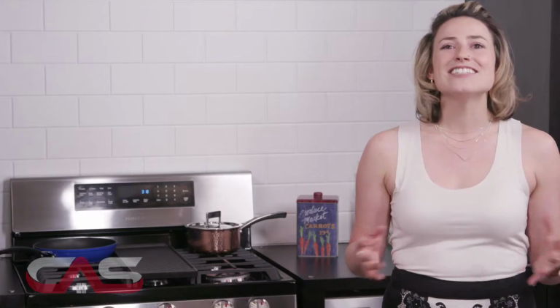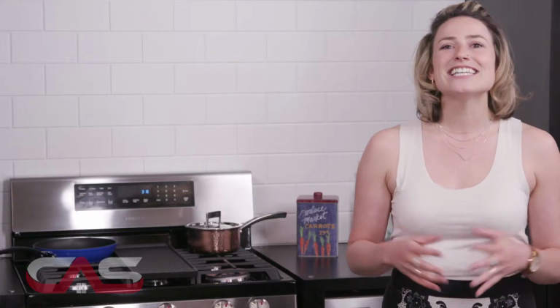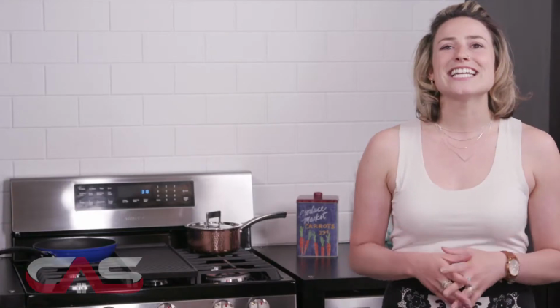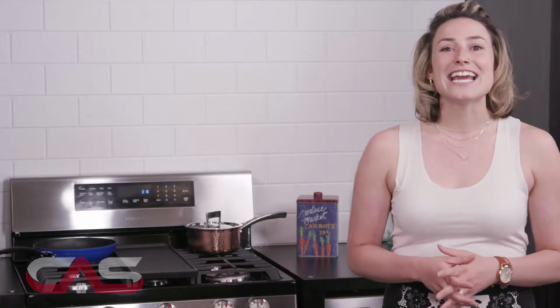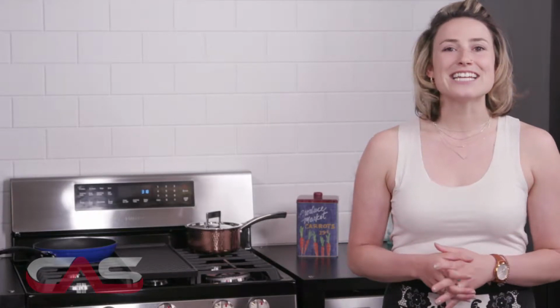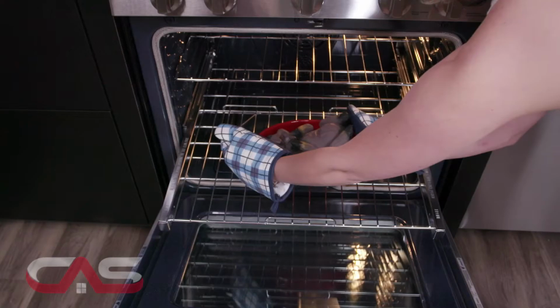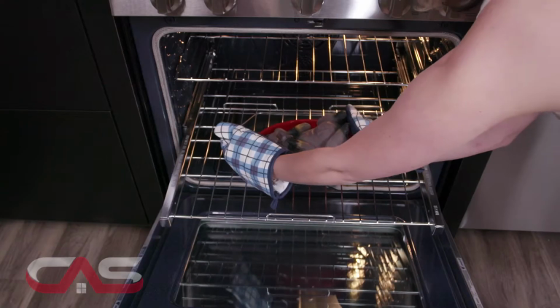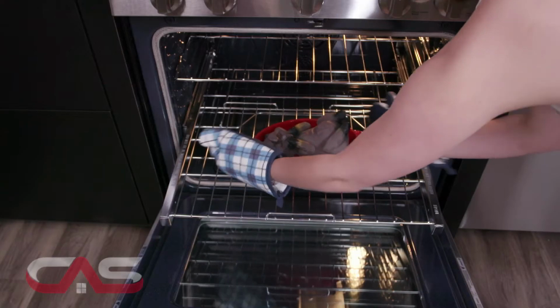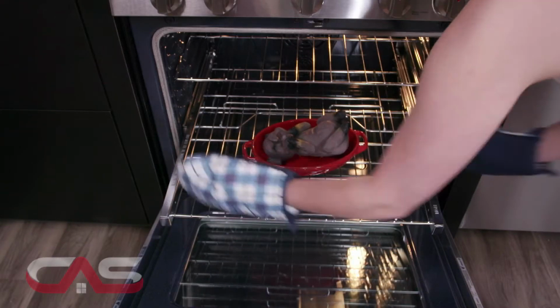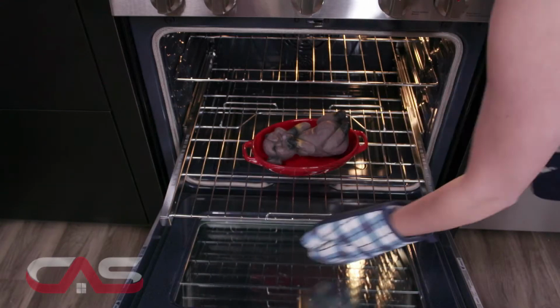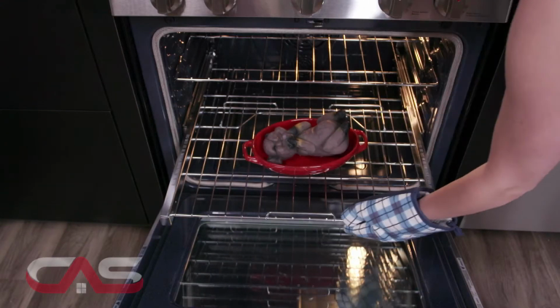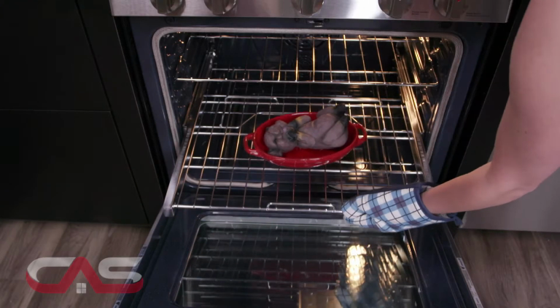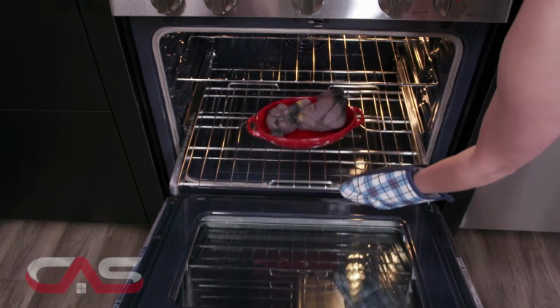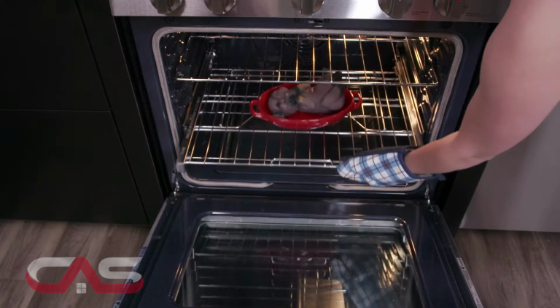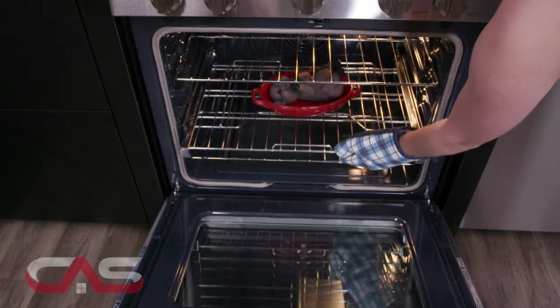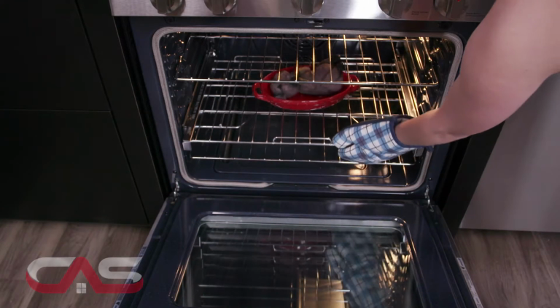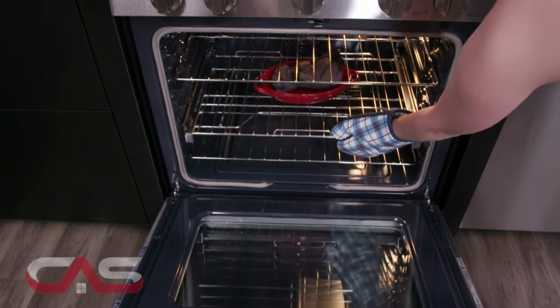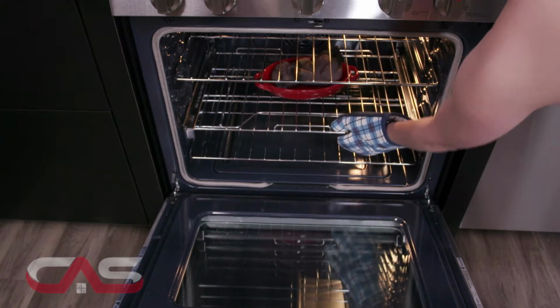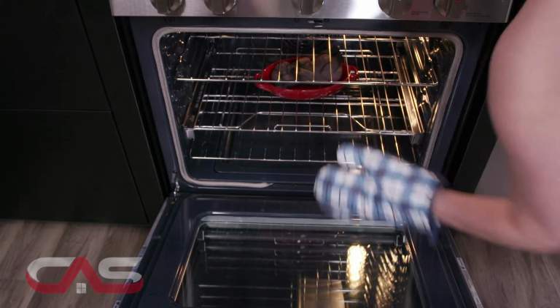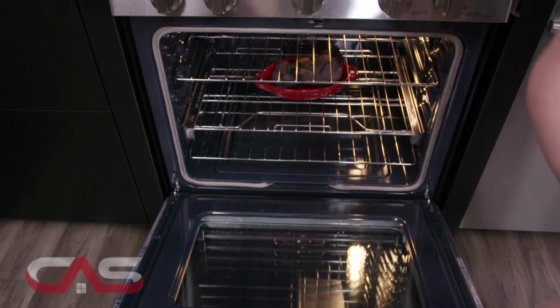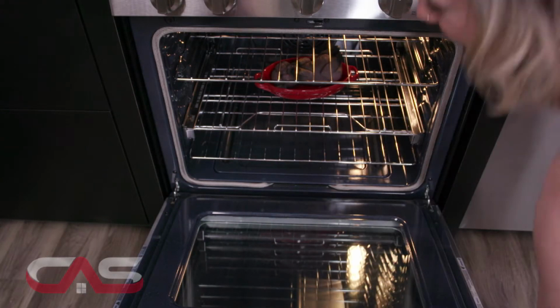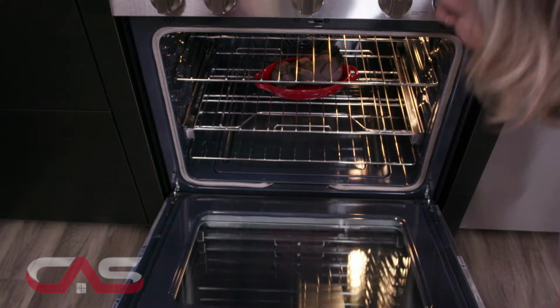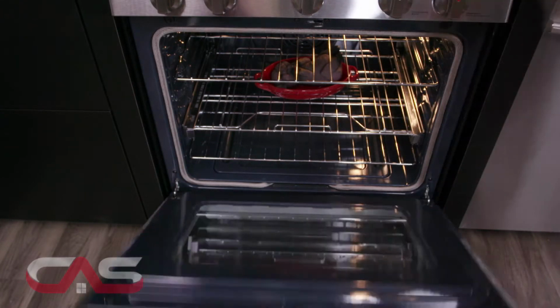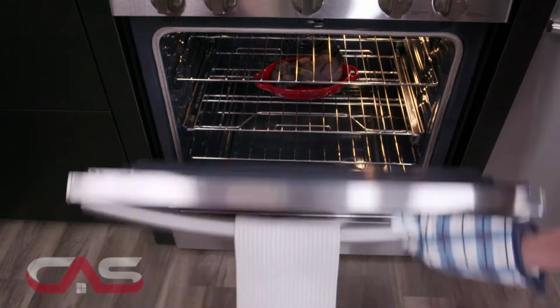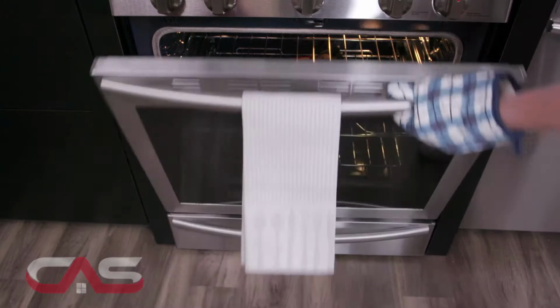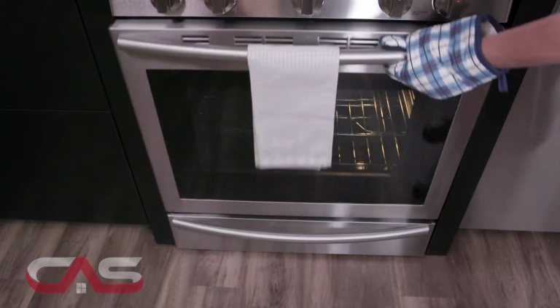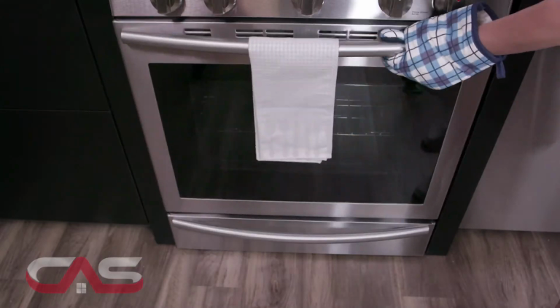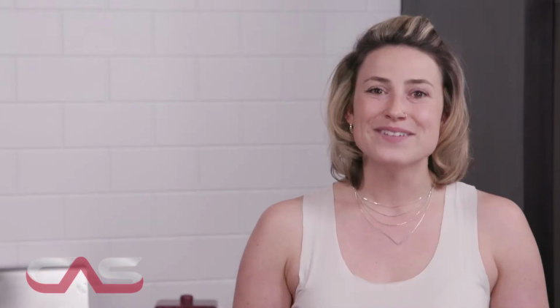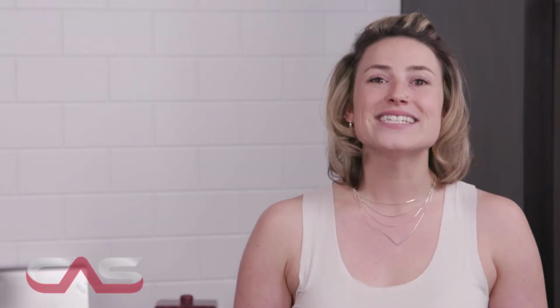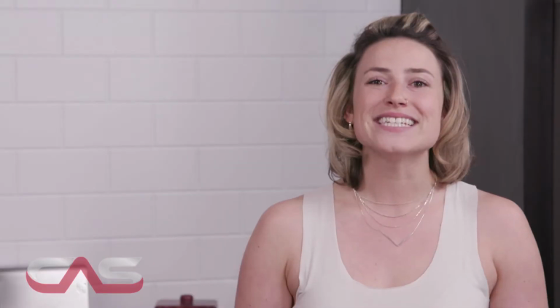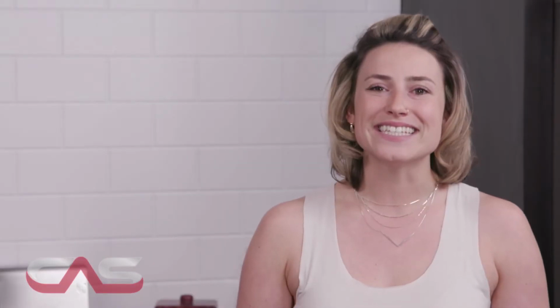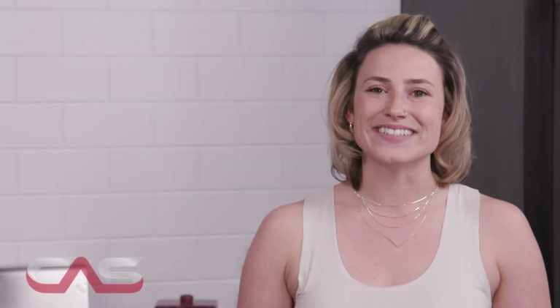Come into the Canadian Appliance Source showroom to see it today and get the best price when you tell them I sent you. We'll see you soon!